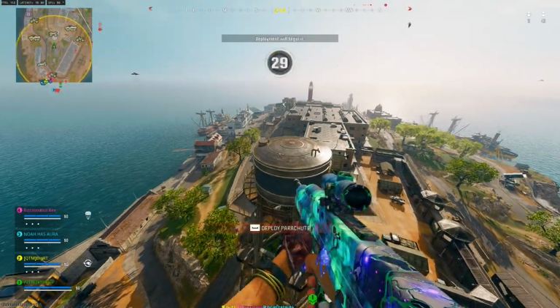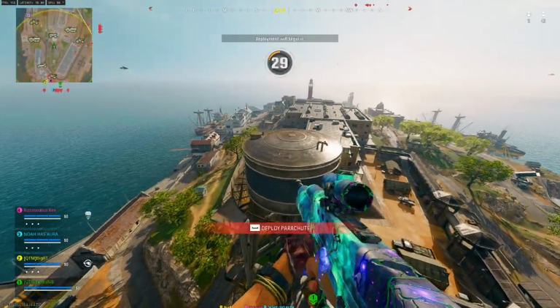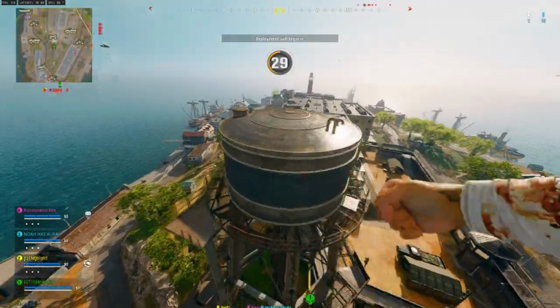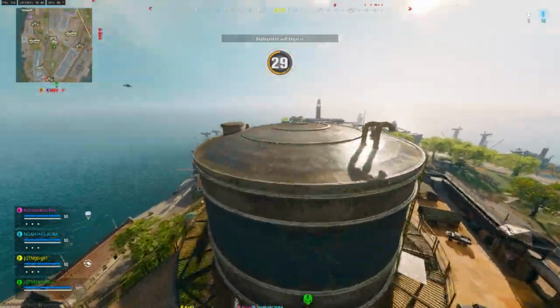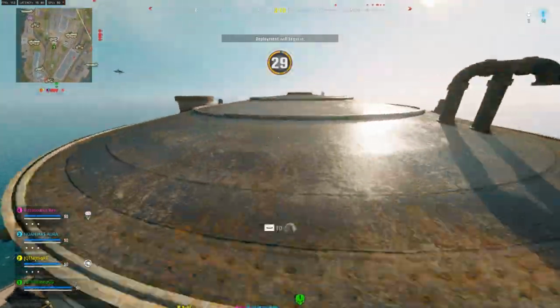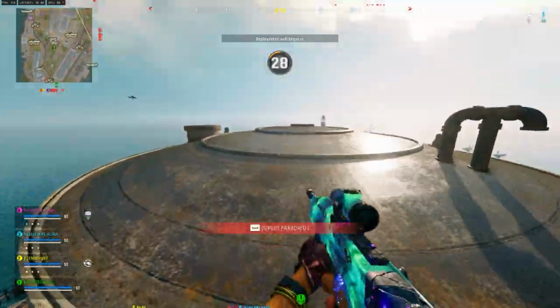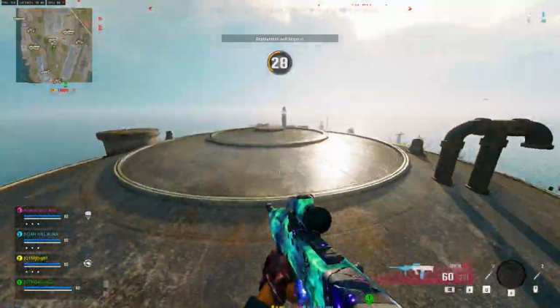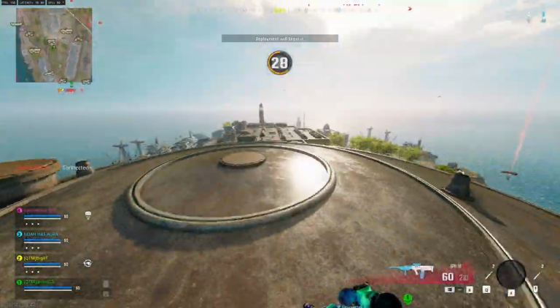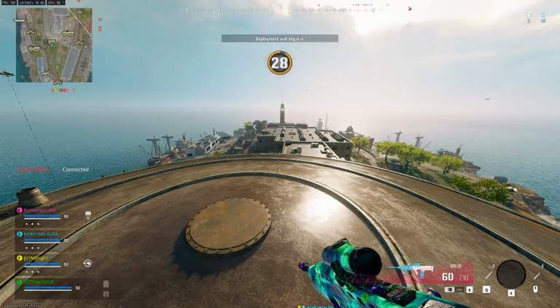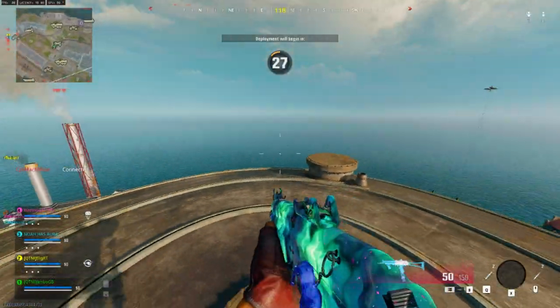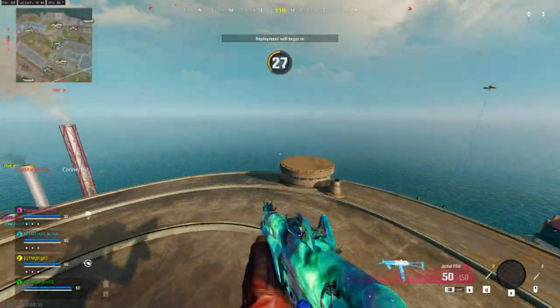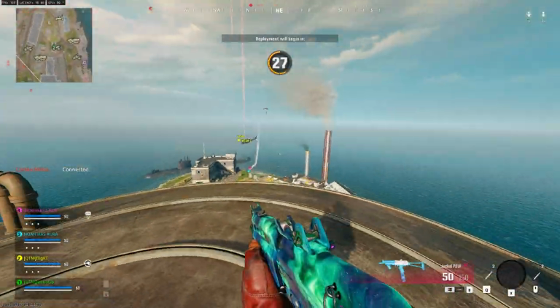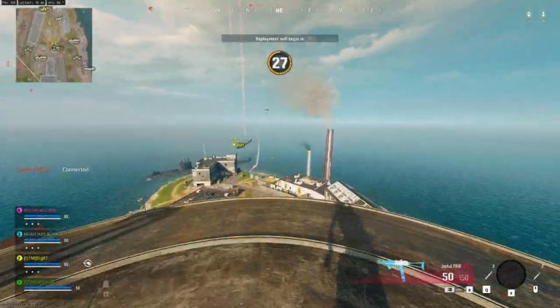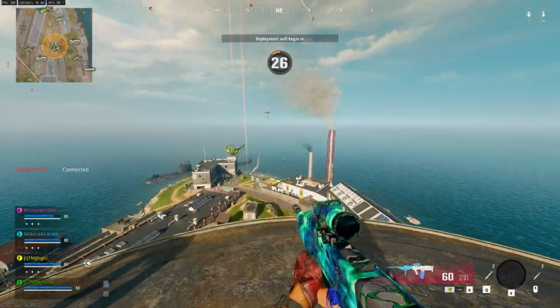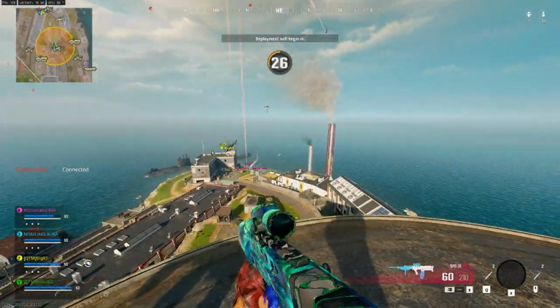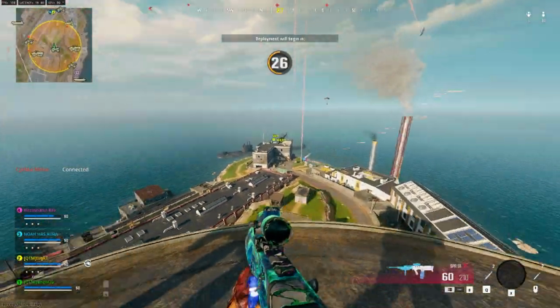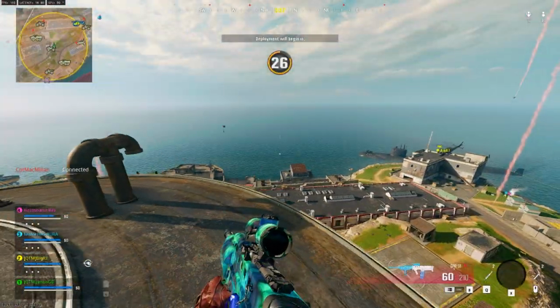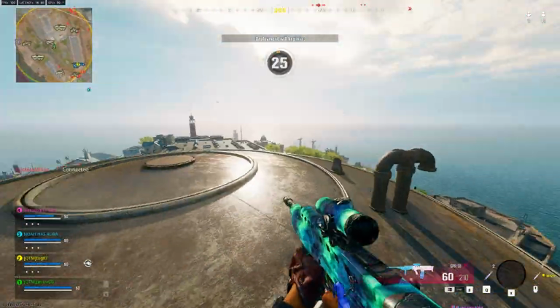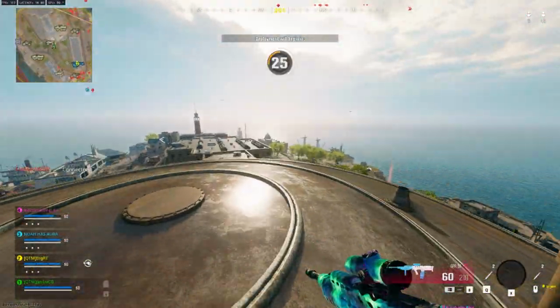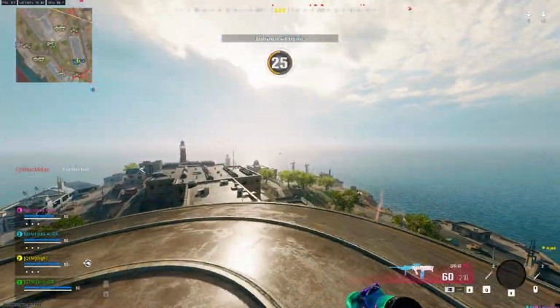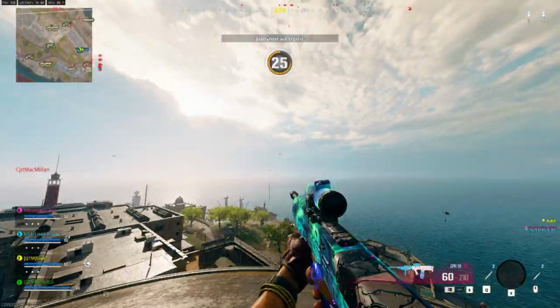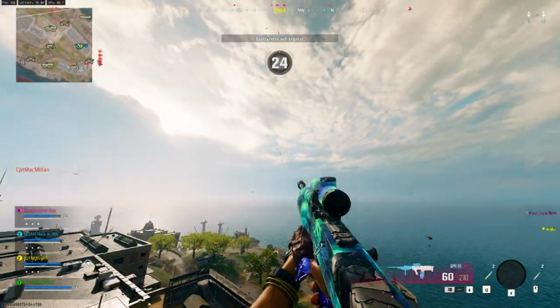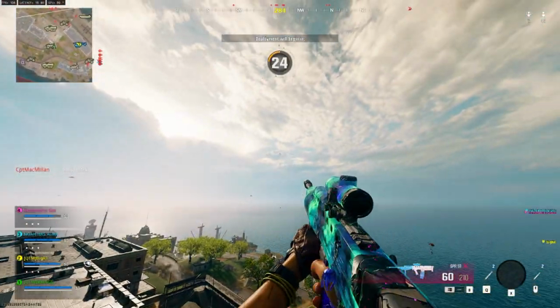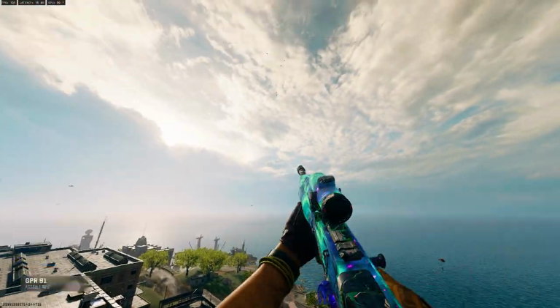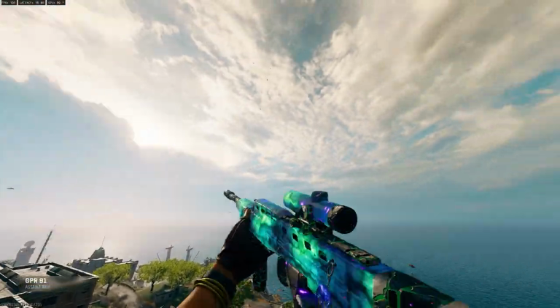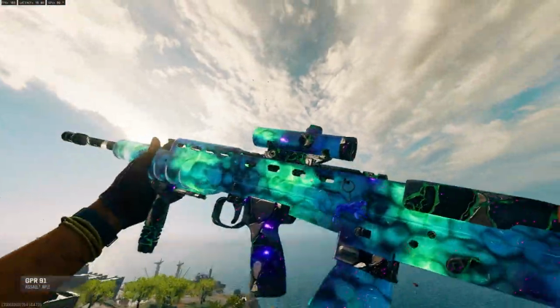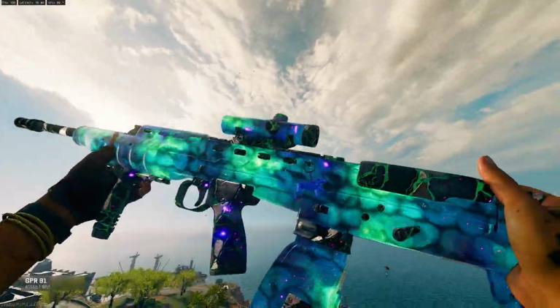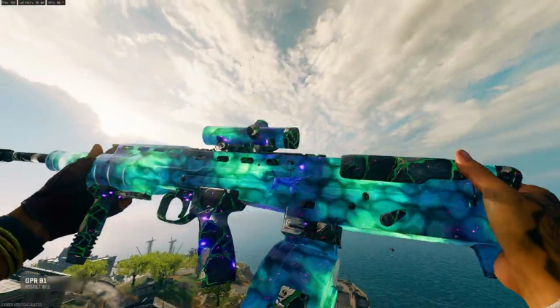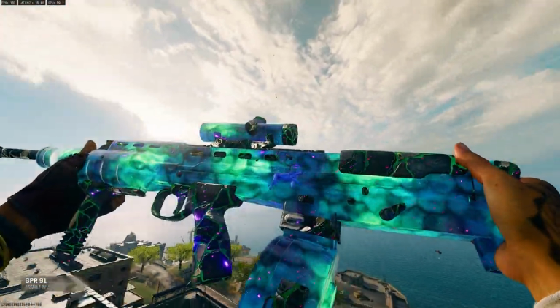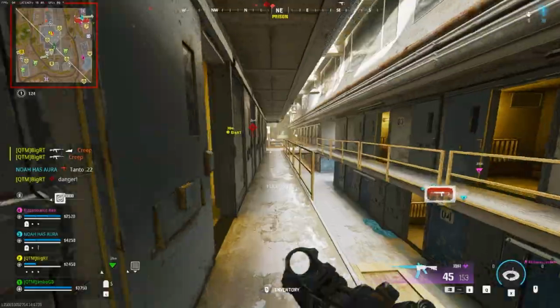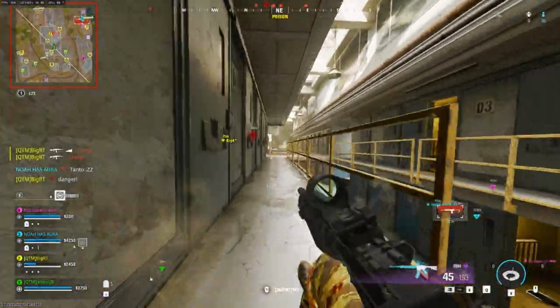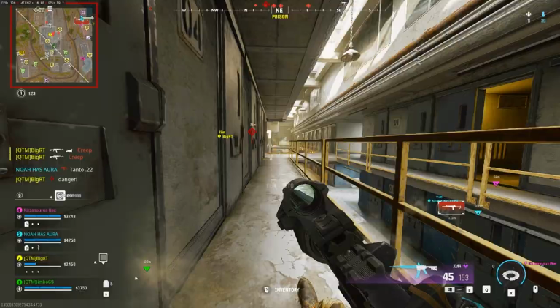We got the Rizzasaurus Rex and Noah has Aura. Well let's see - if we don't win this game then there's something wrong. Blimey.